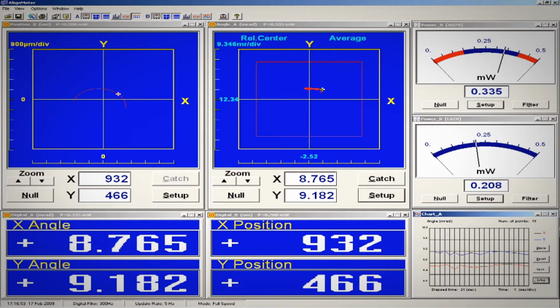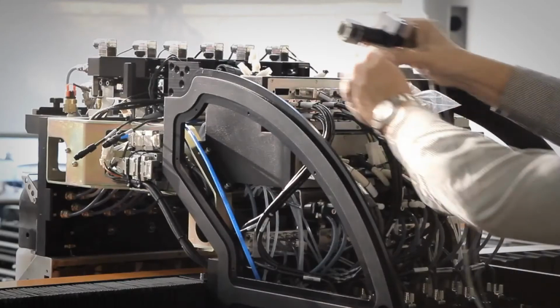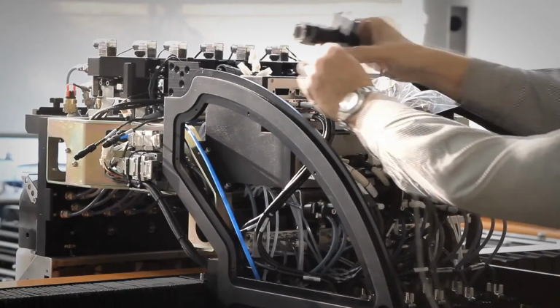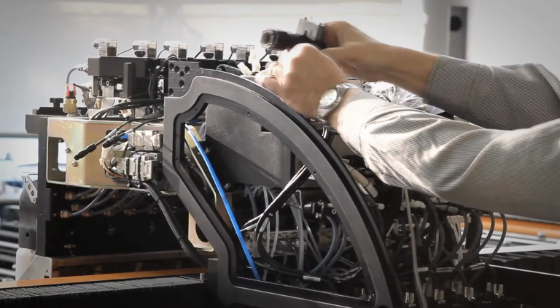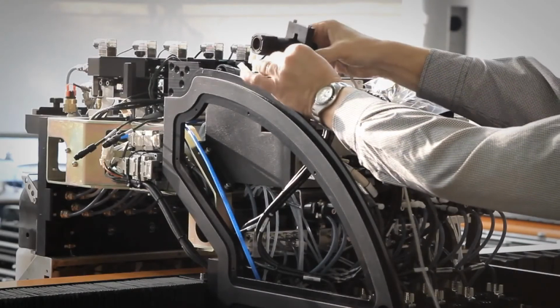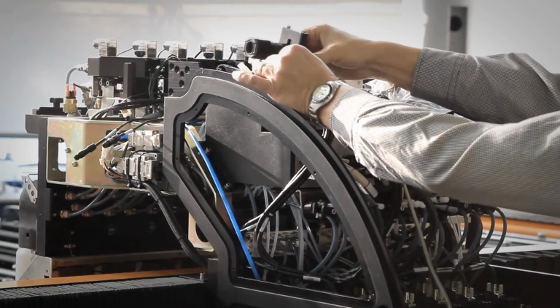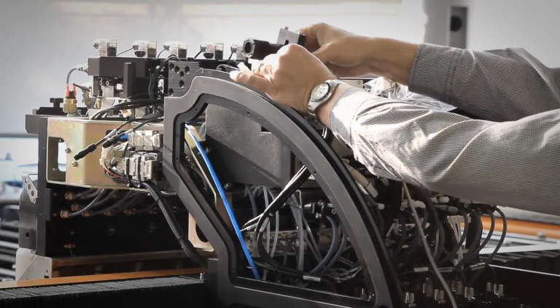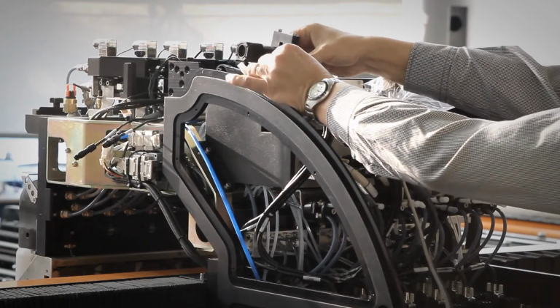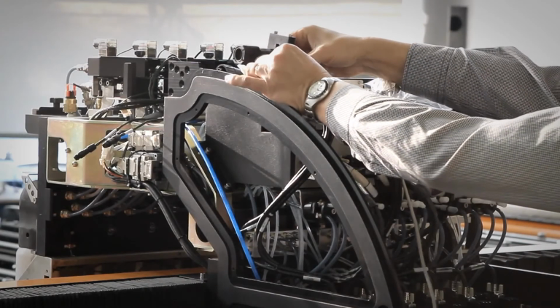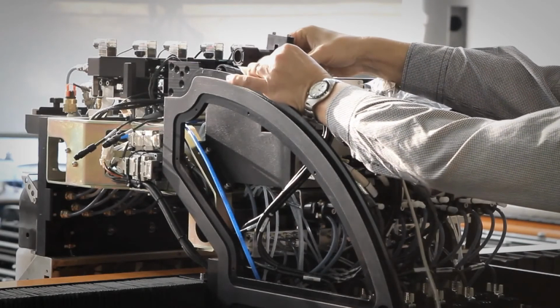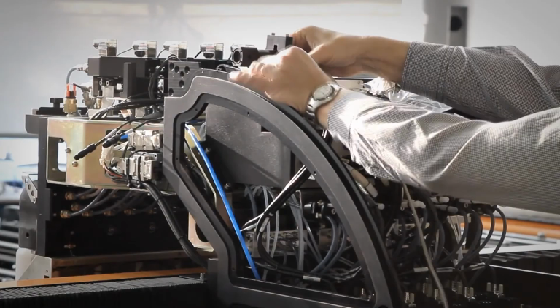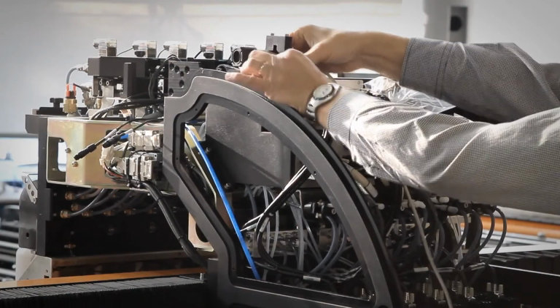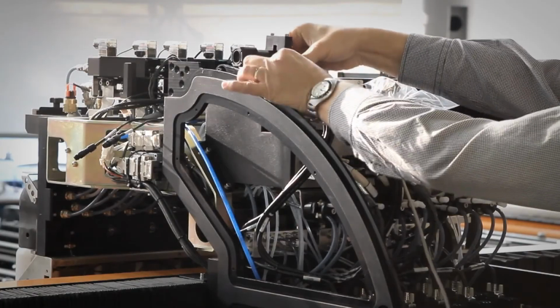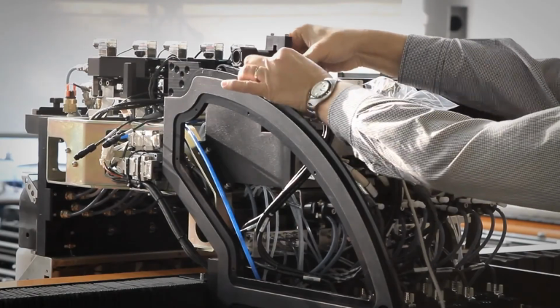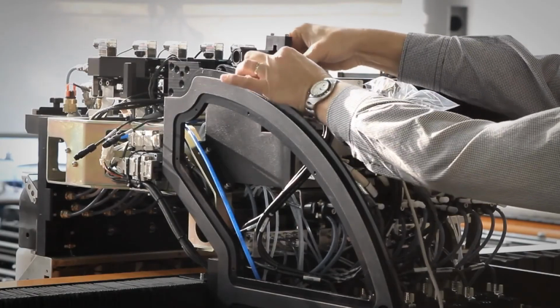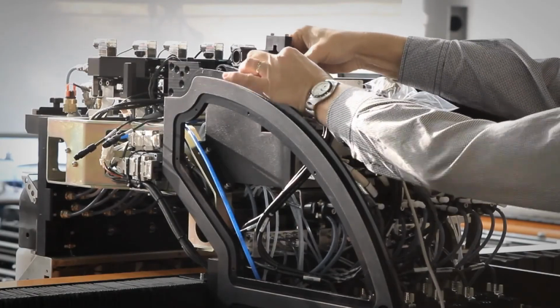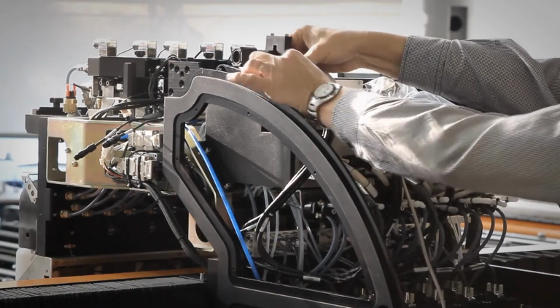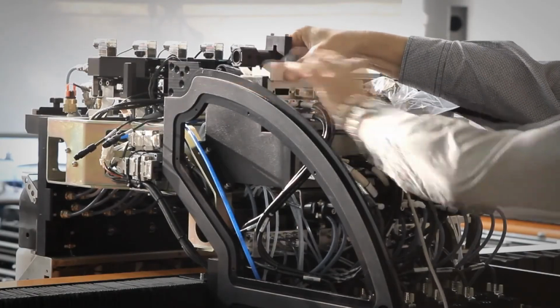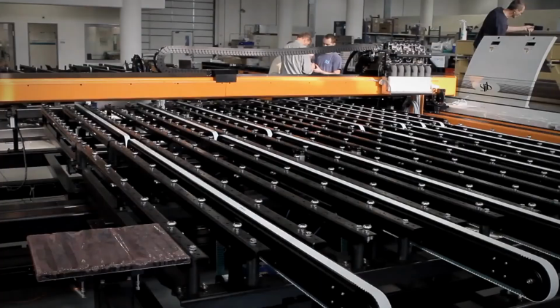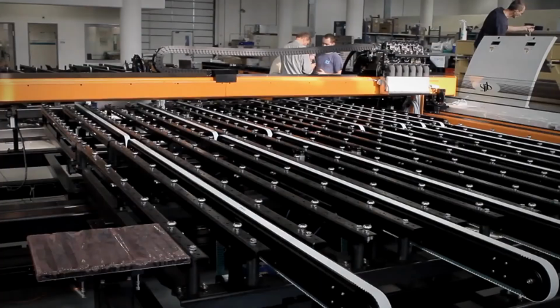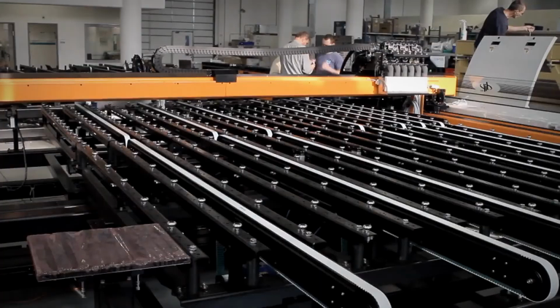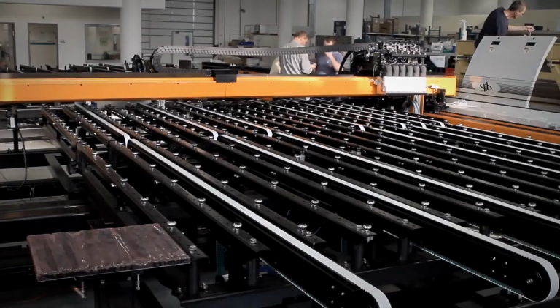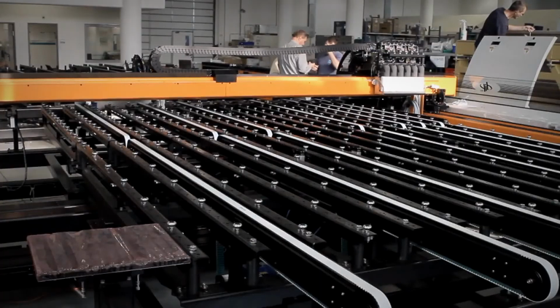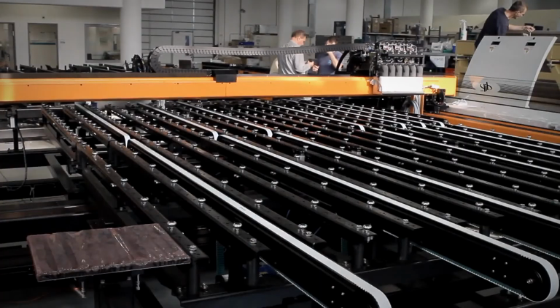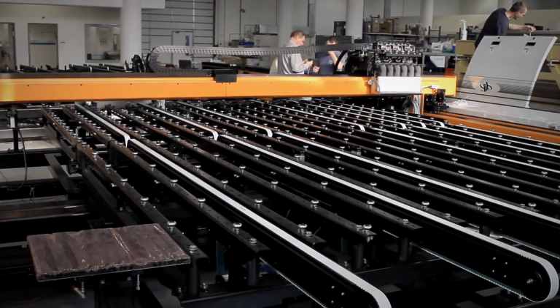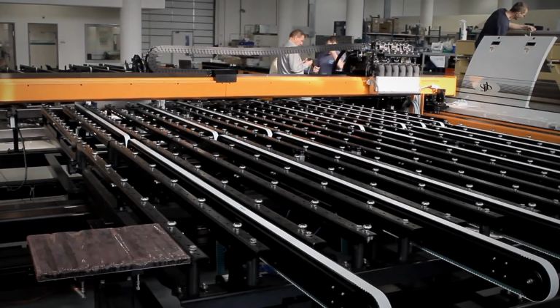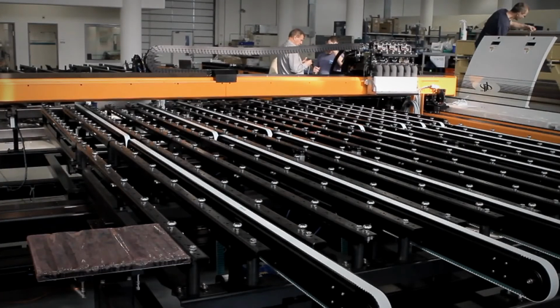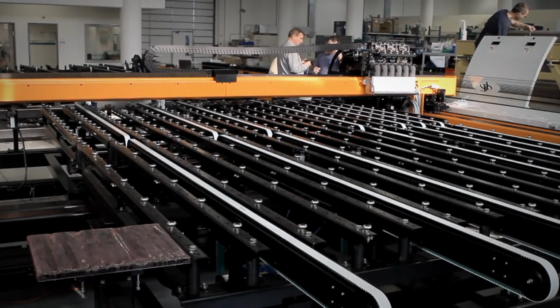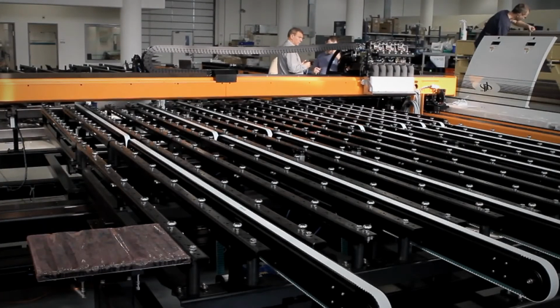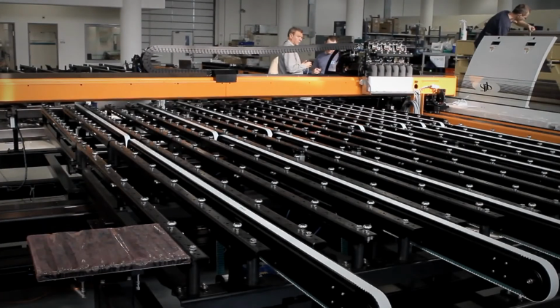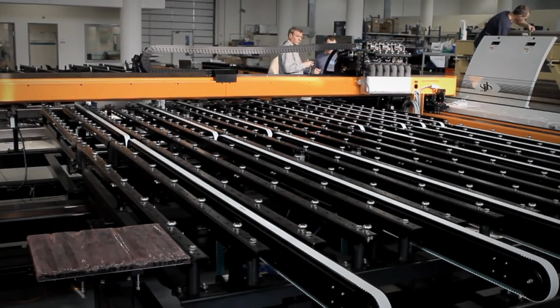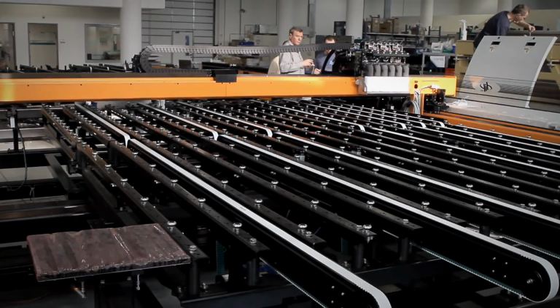Once again, the measurement can be repeated, this time as an automated process.